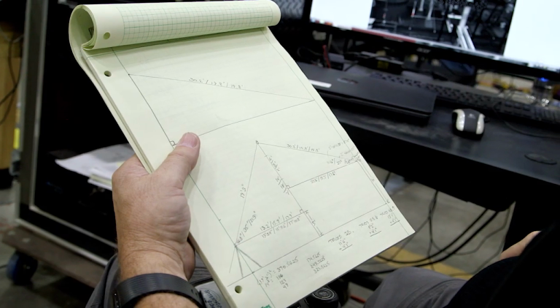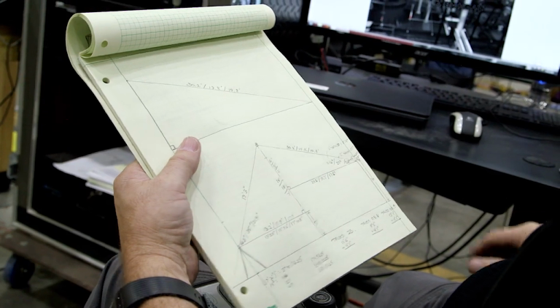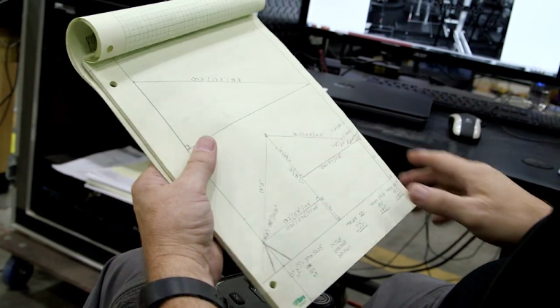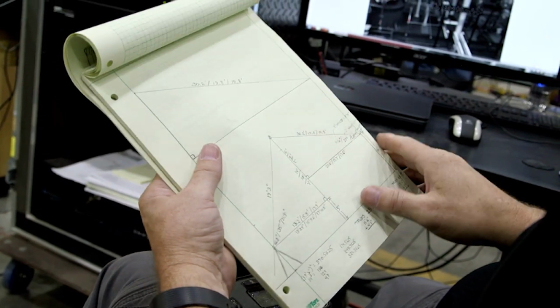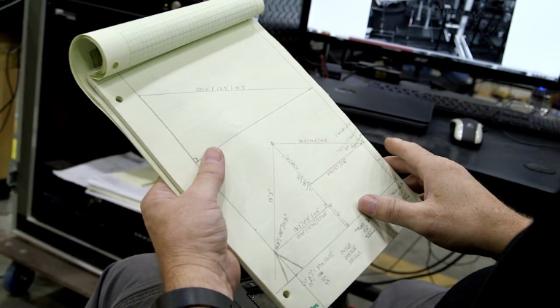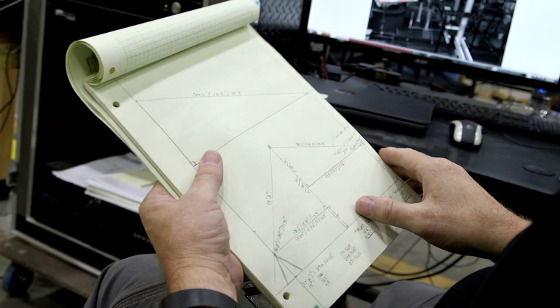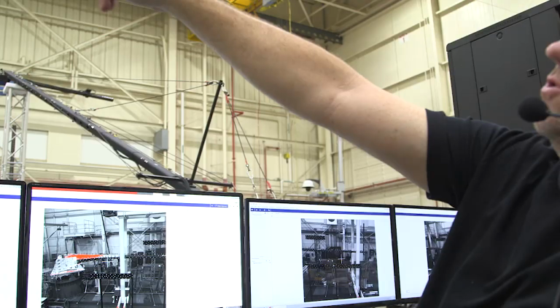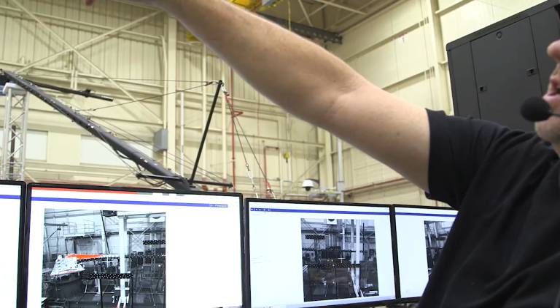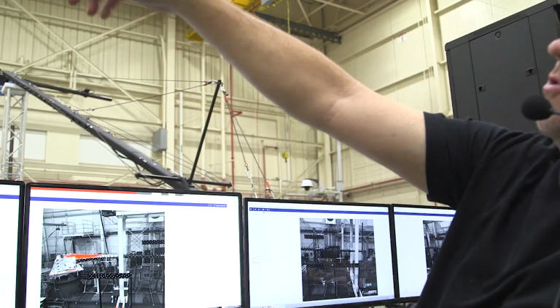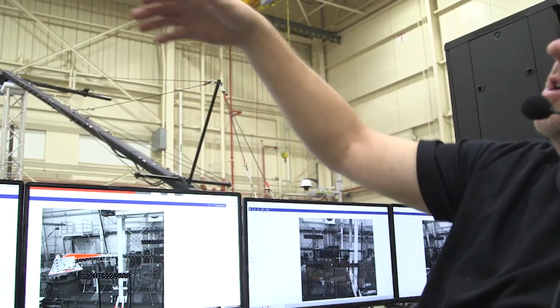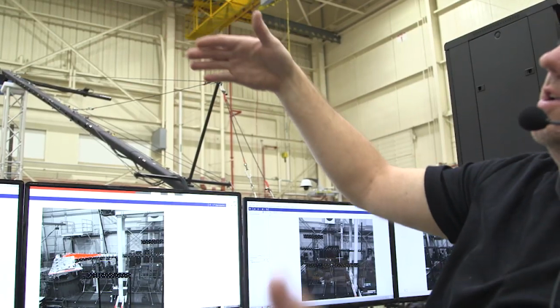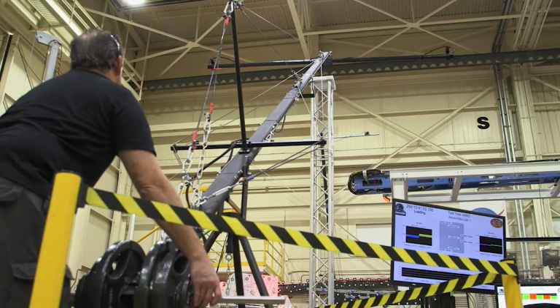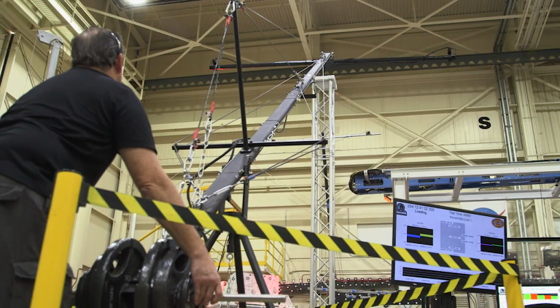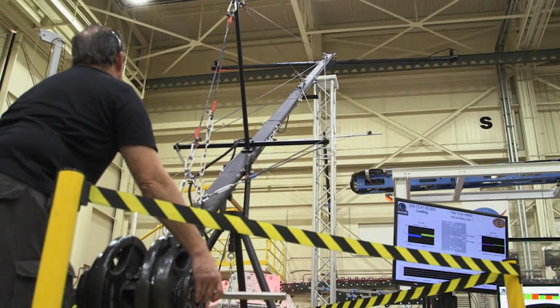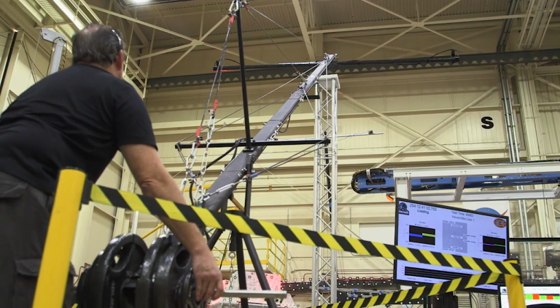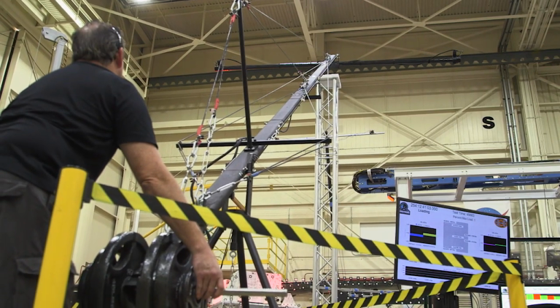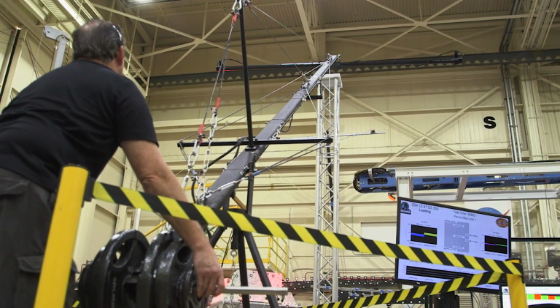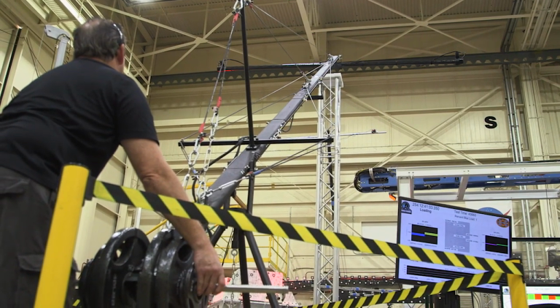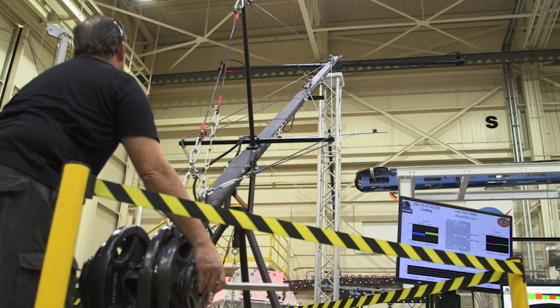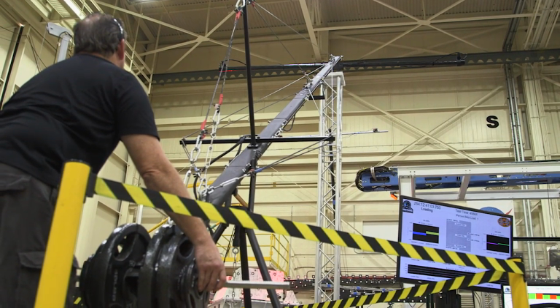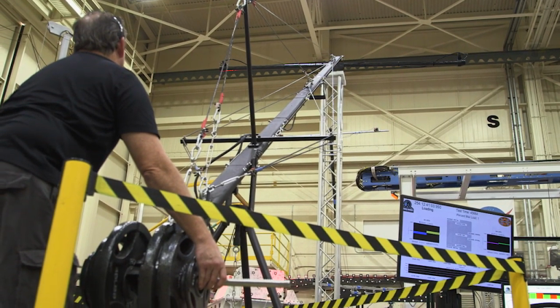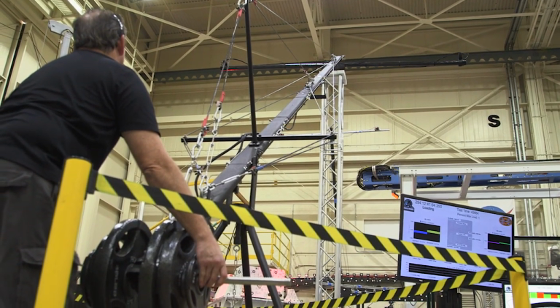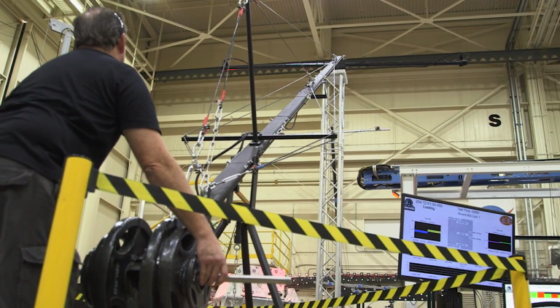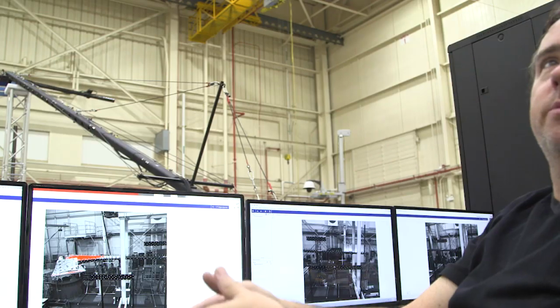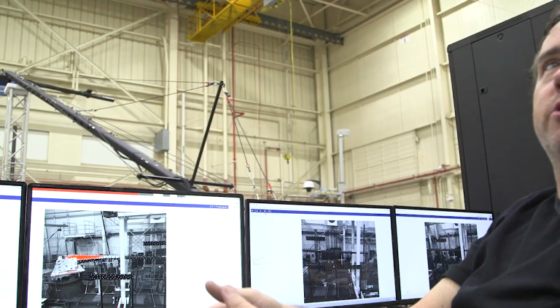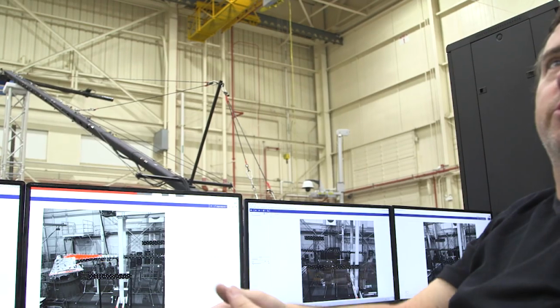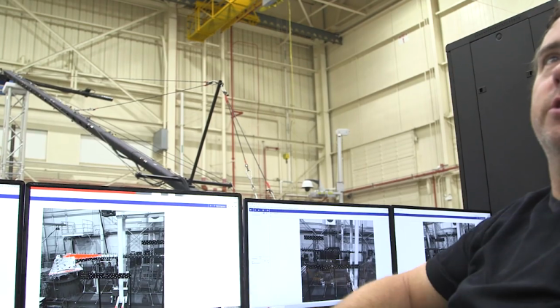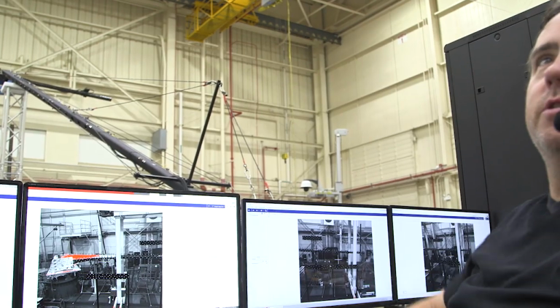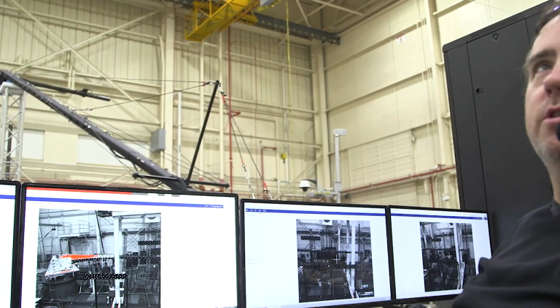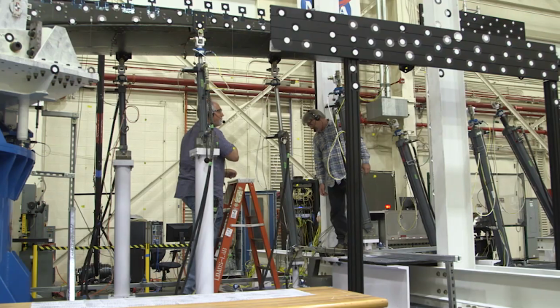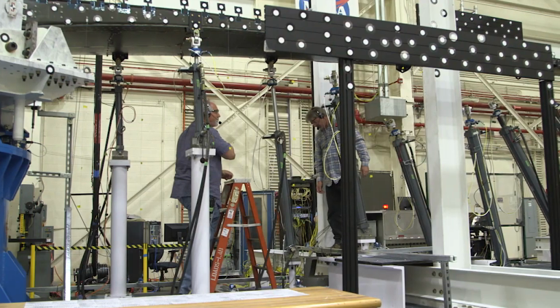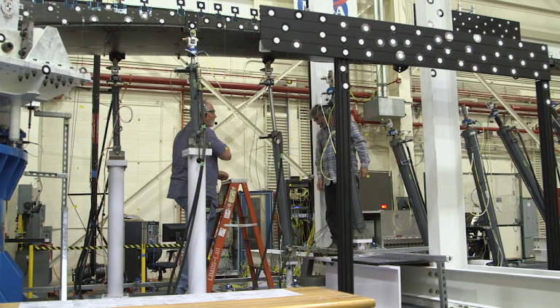Each camera bar has two cameras on it in stereo, so it's giving us a three-dimensional position of each of those targets.